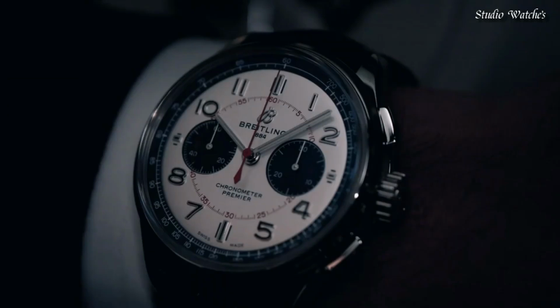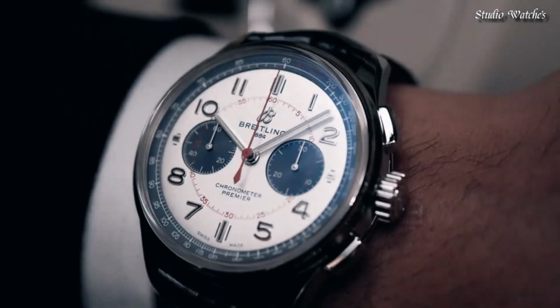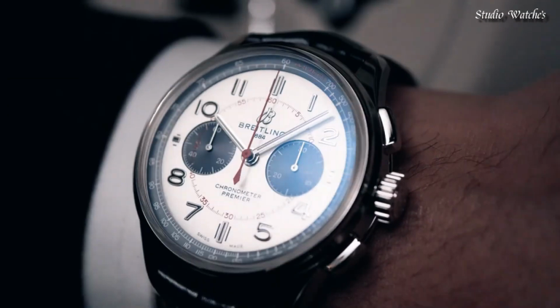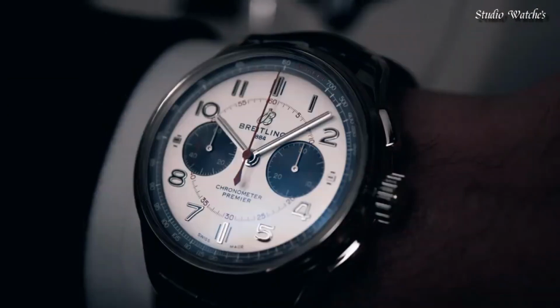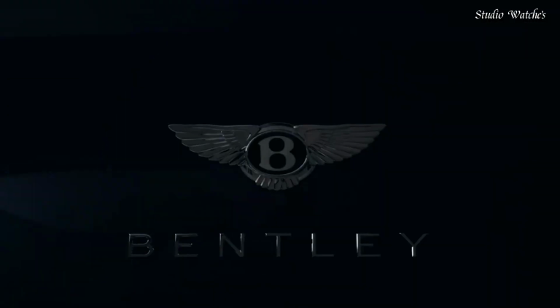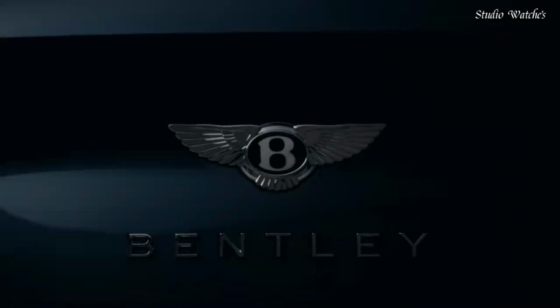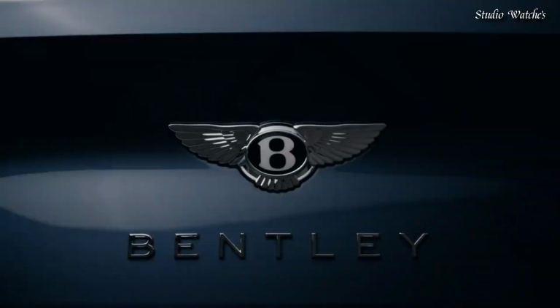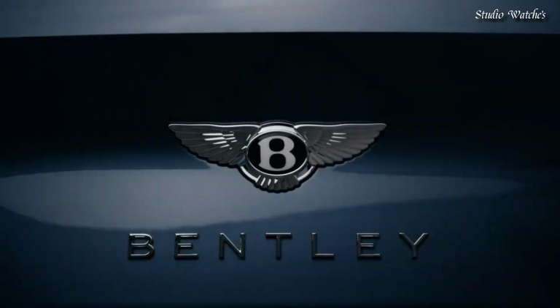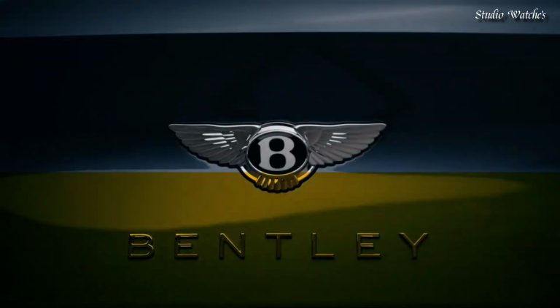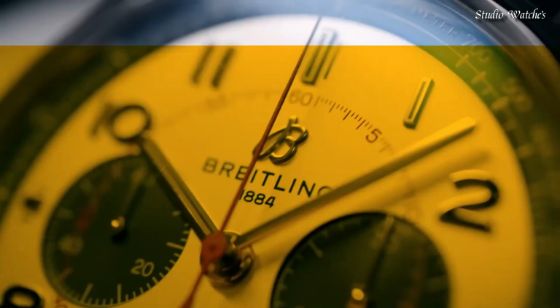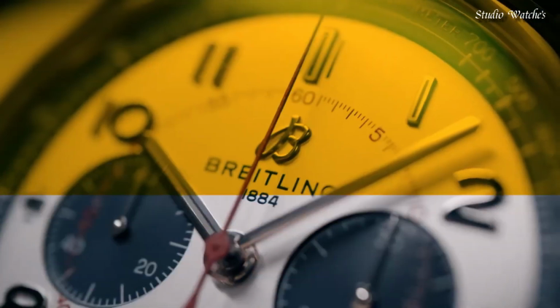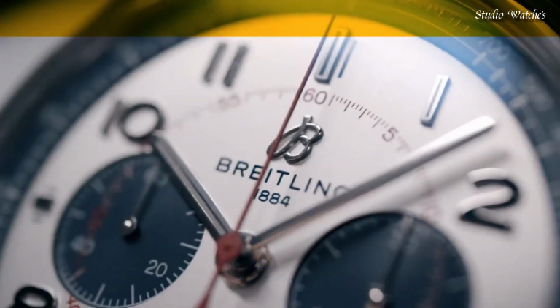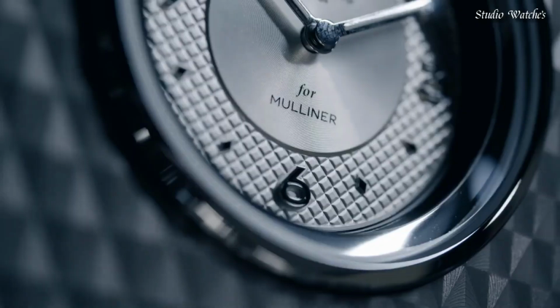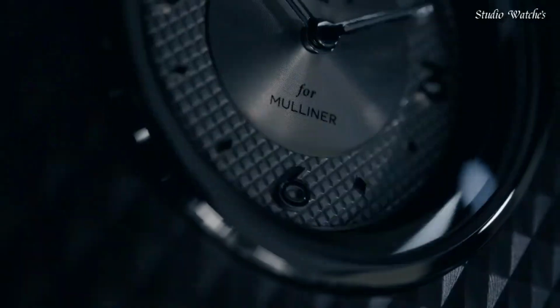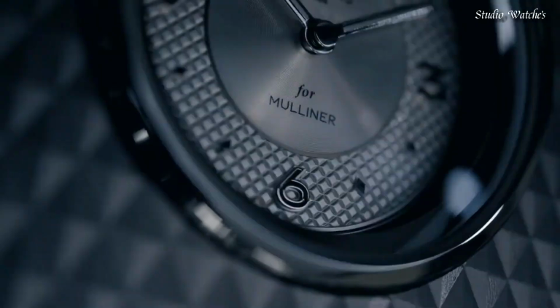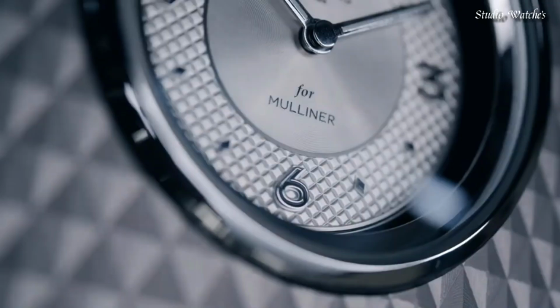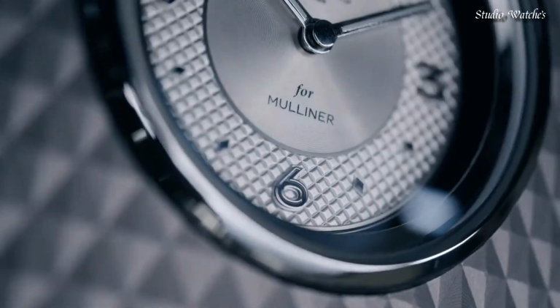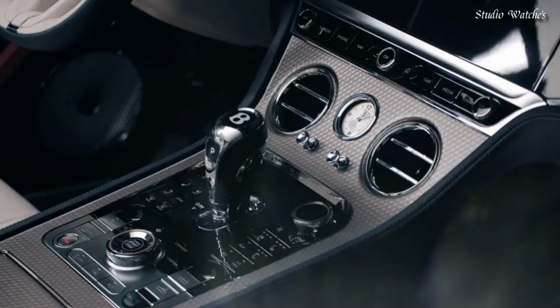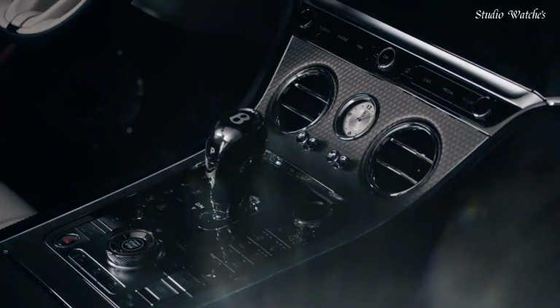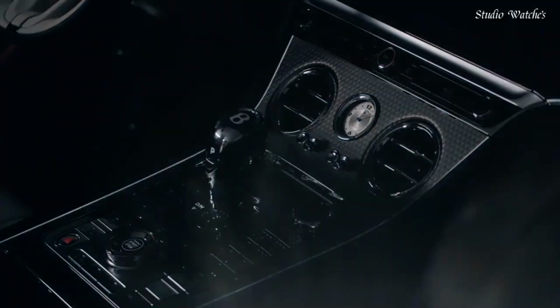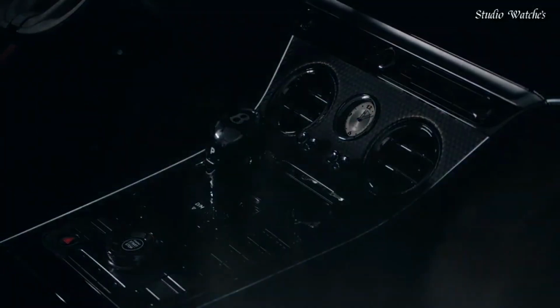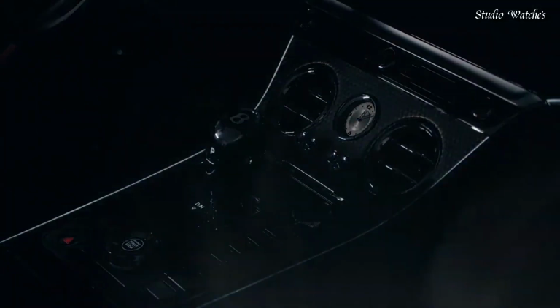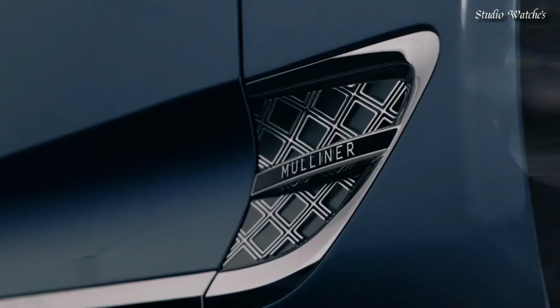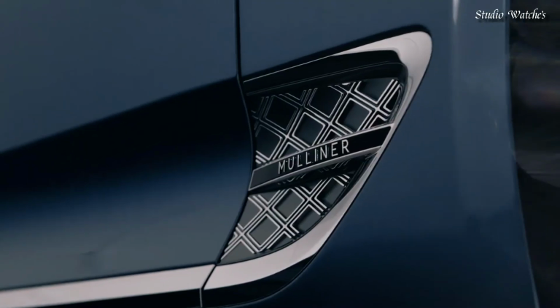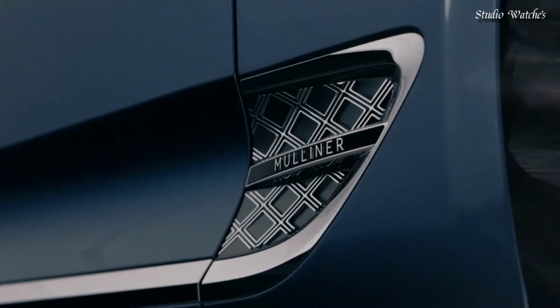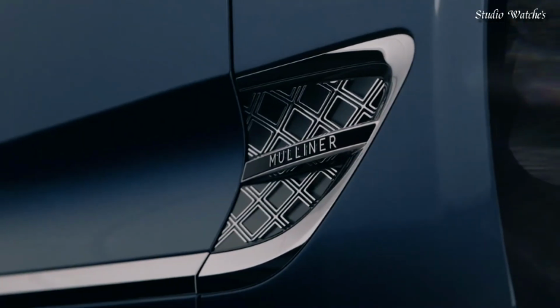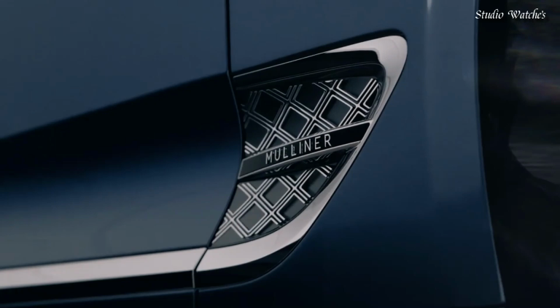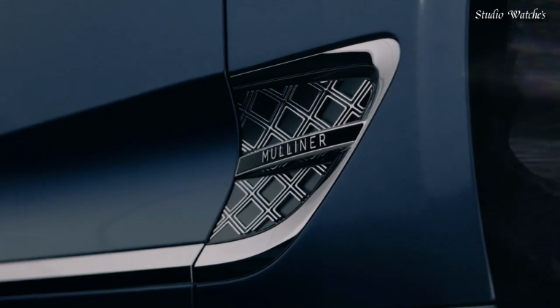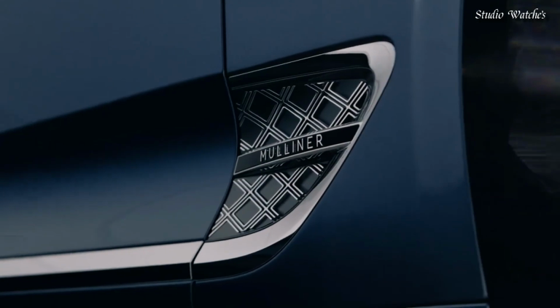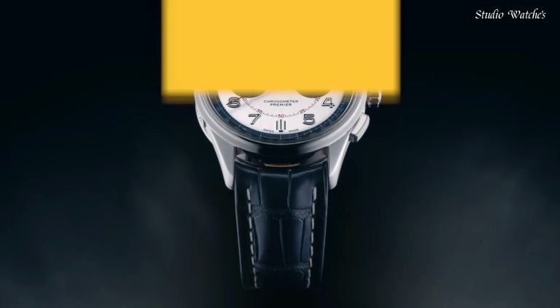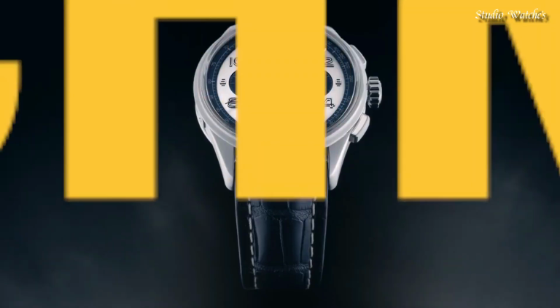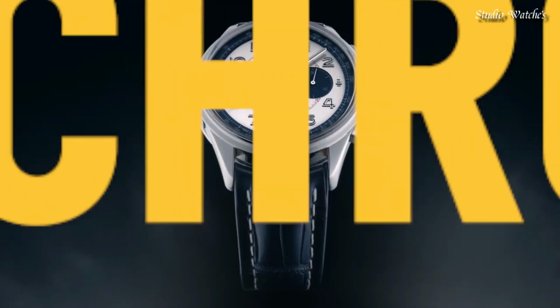Functions: chronograph, hour, minute, second. Chronometer, Swiss-made.